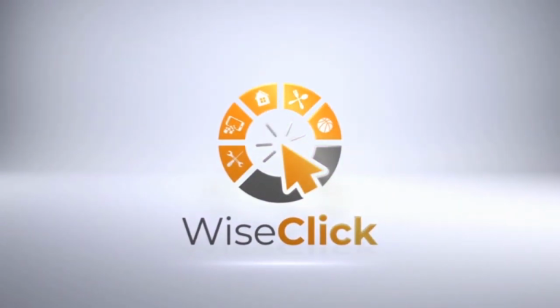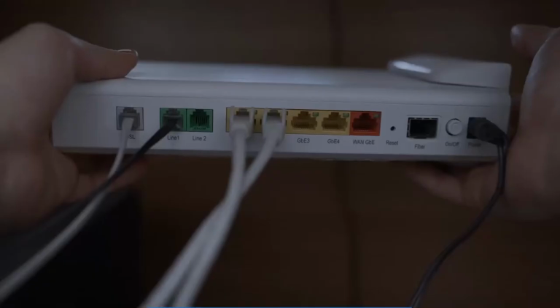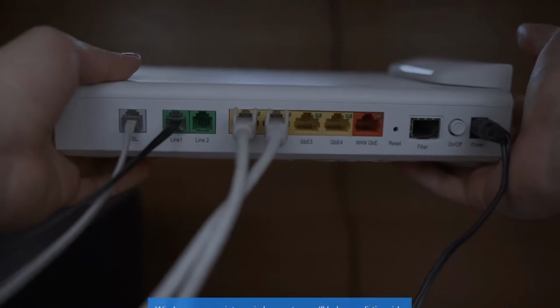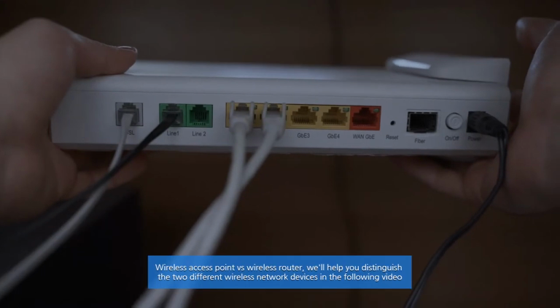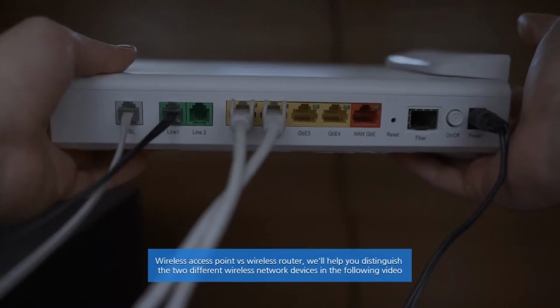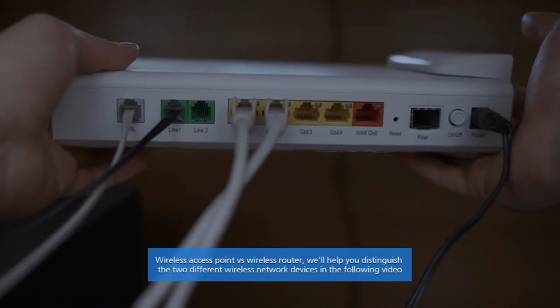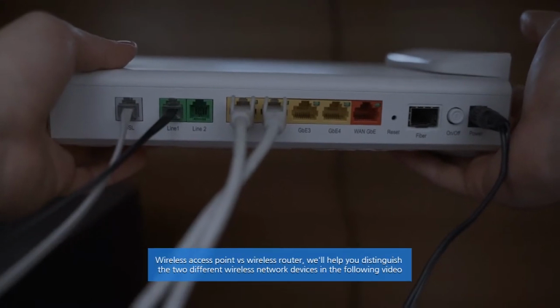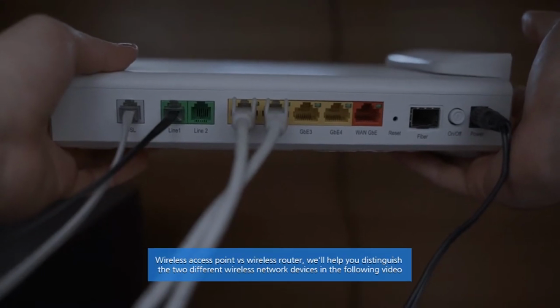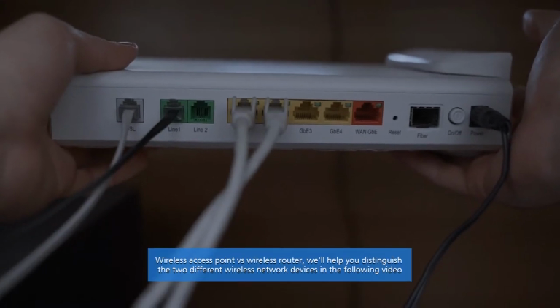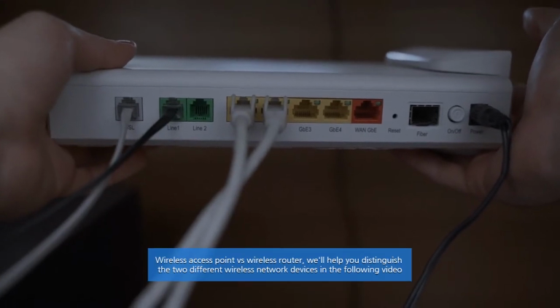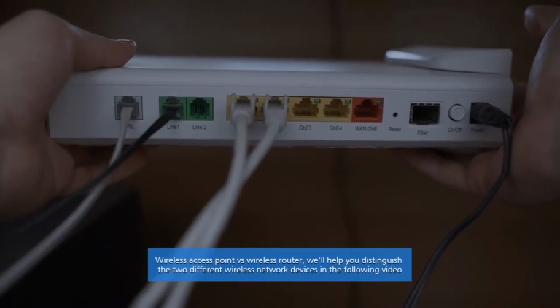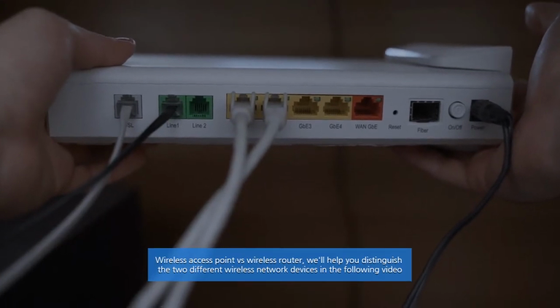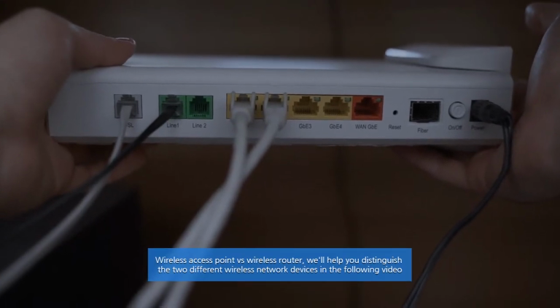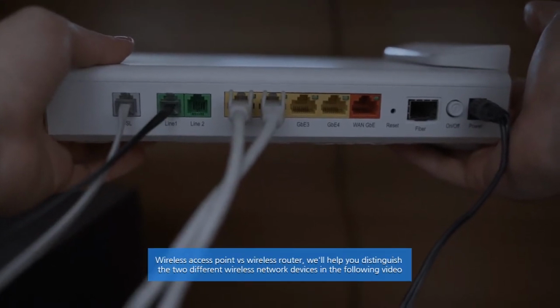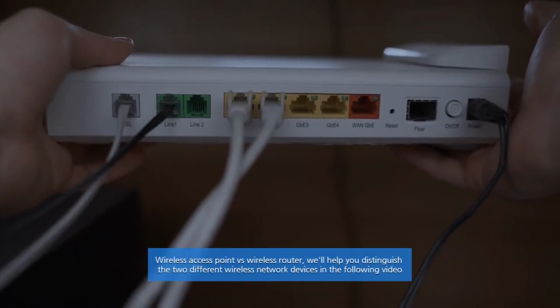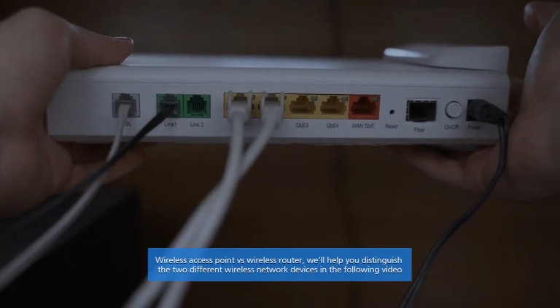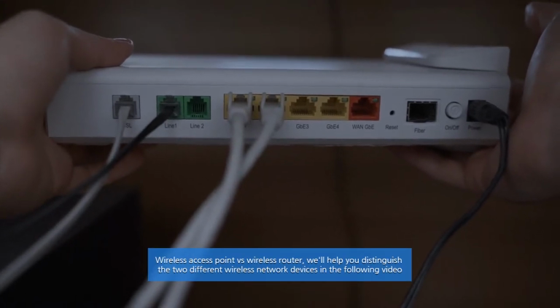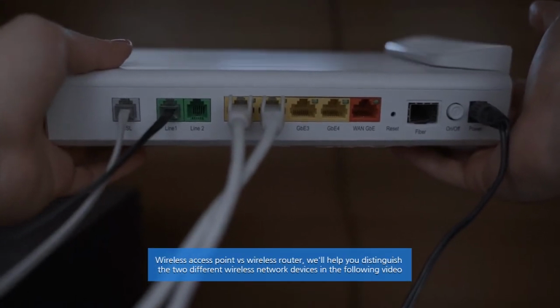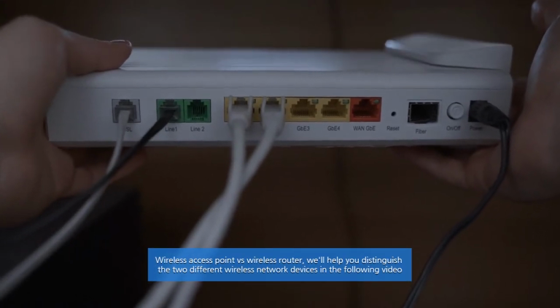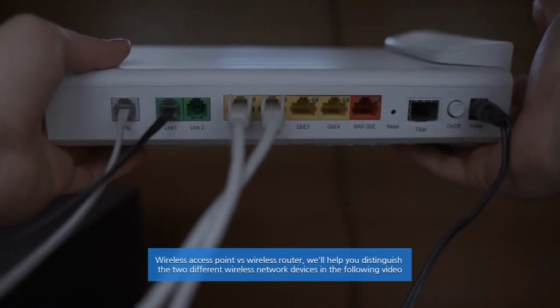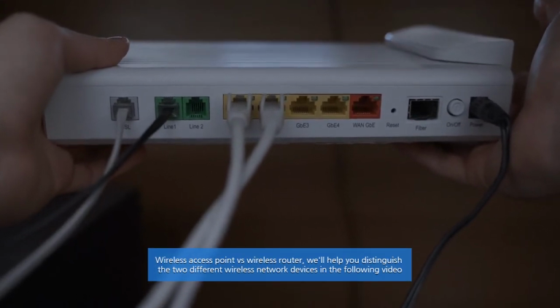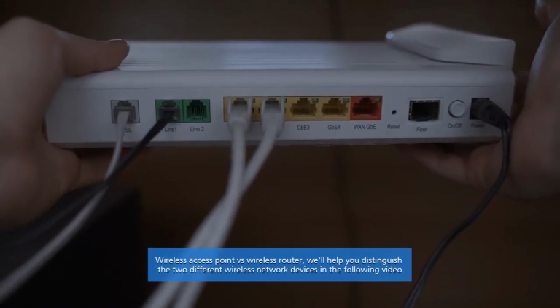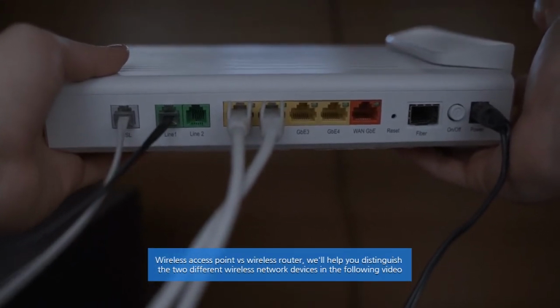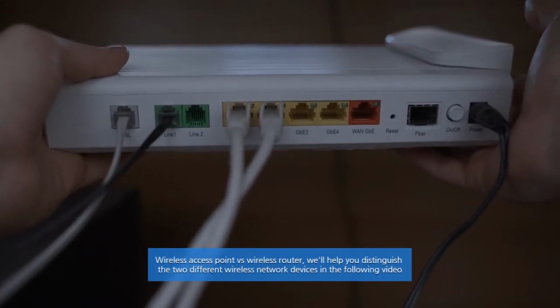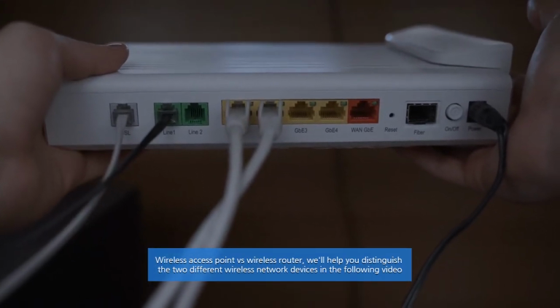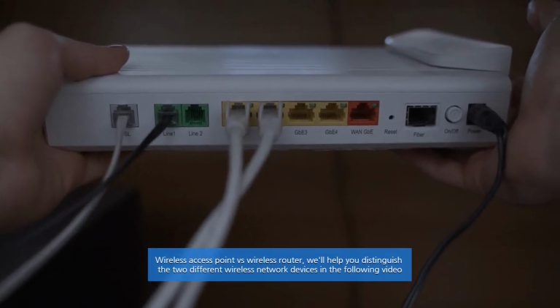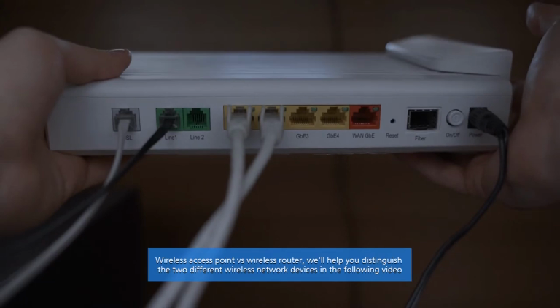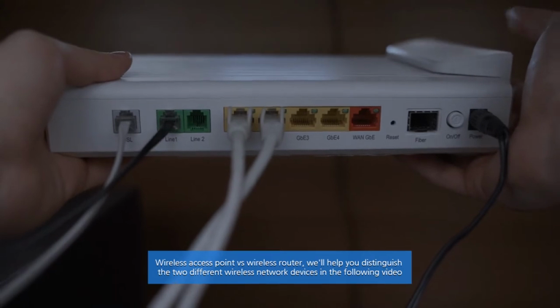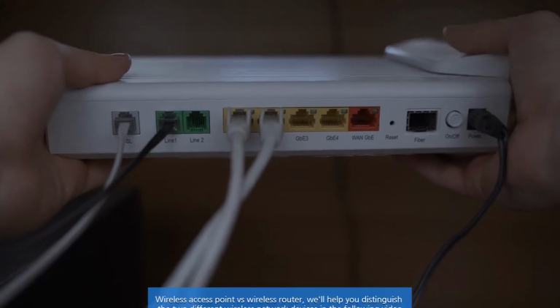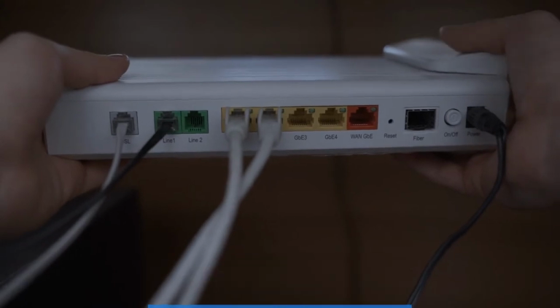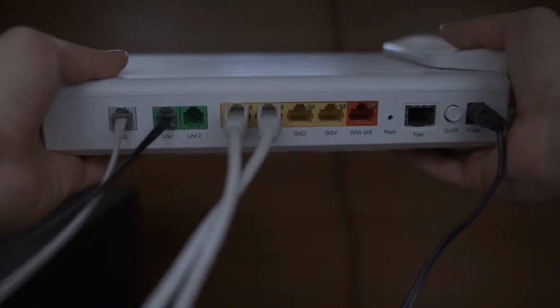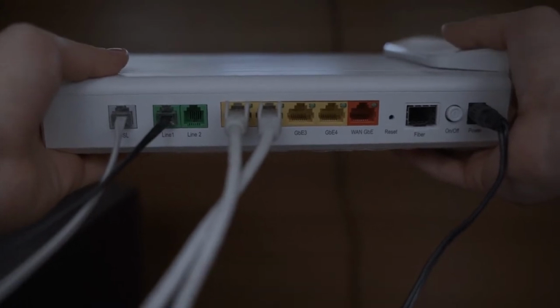Wireless access point versus wireless router — this video will help you distinguish the two different wireless network devices.